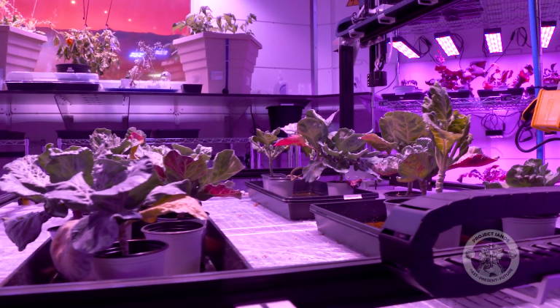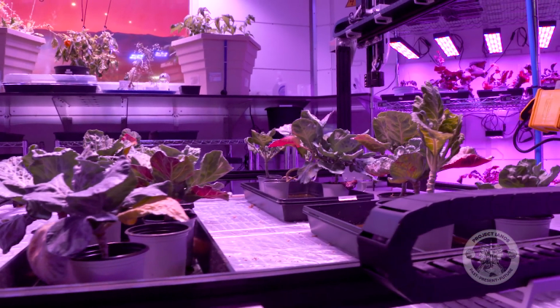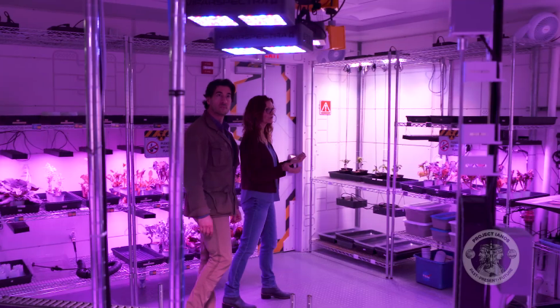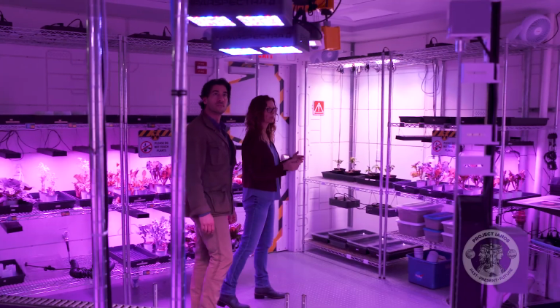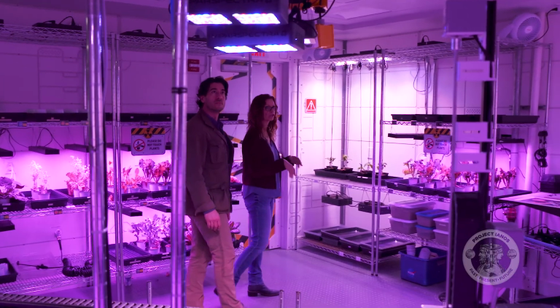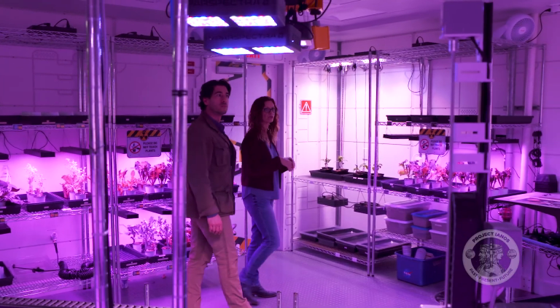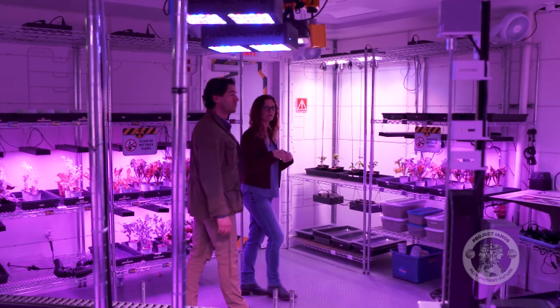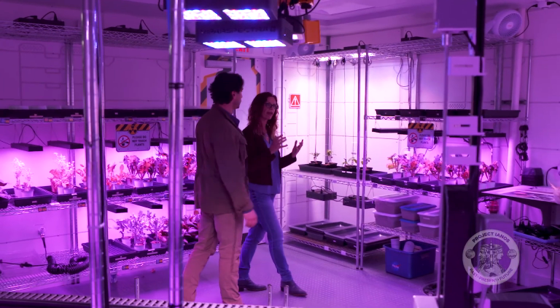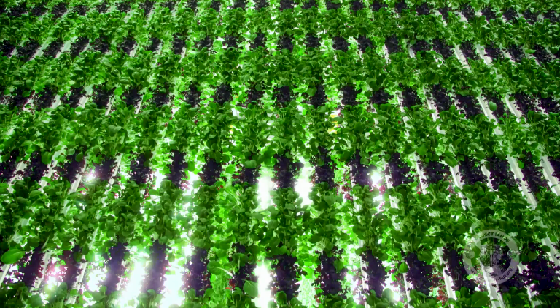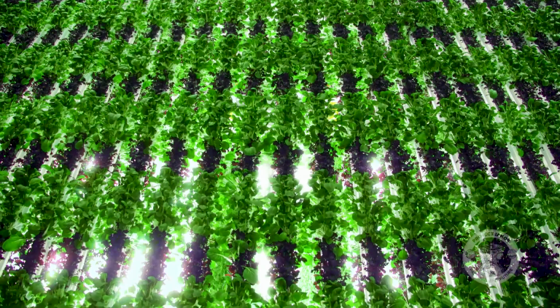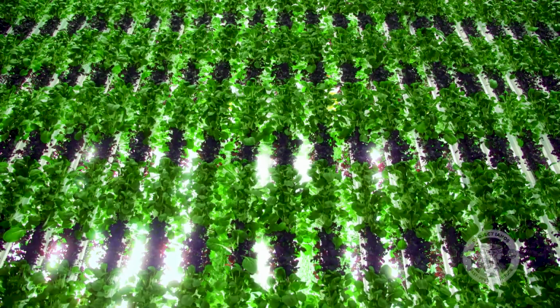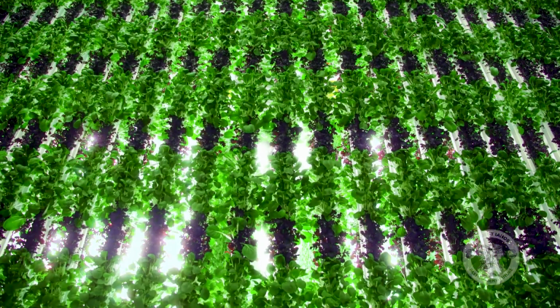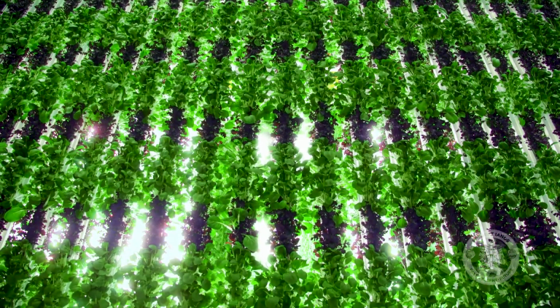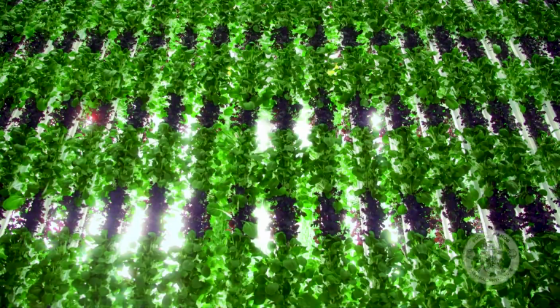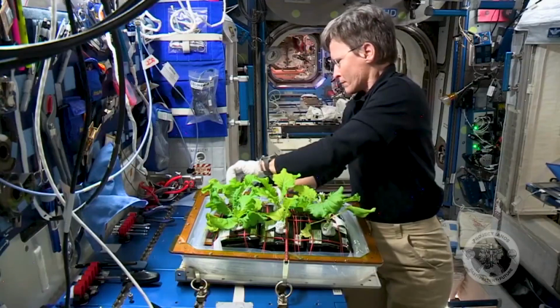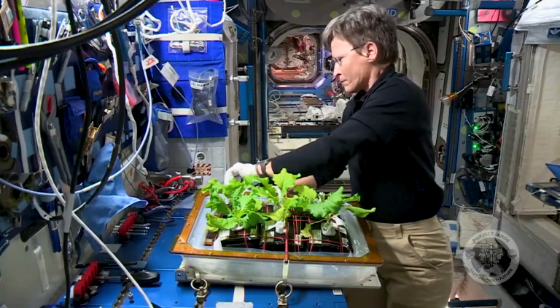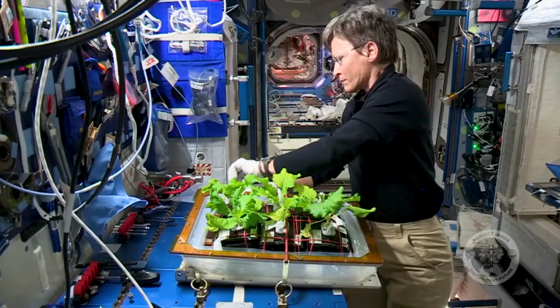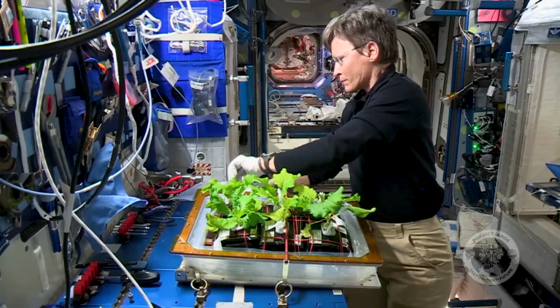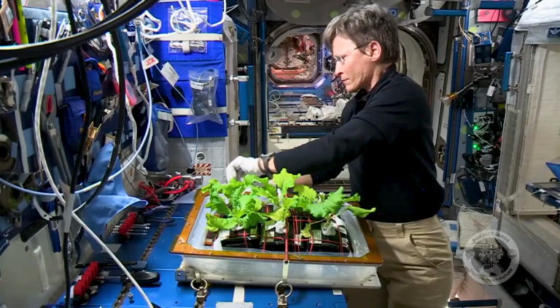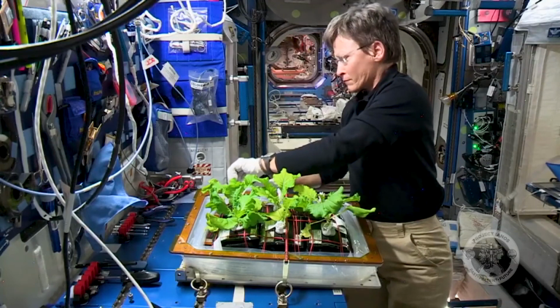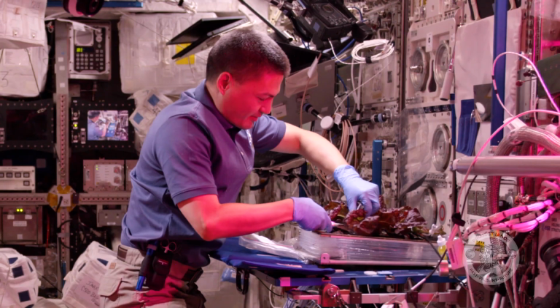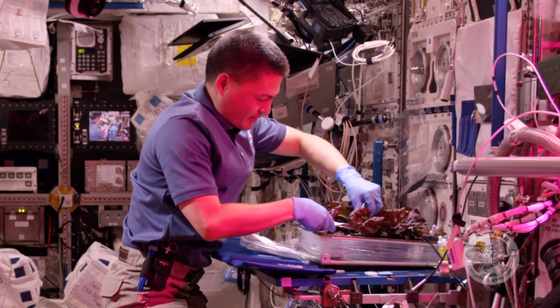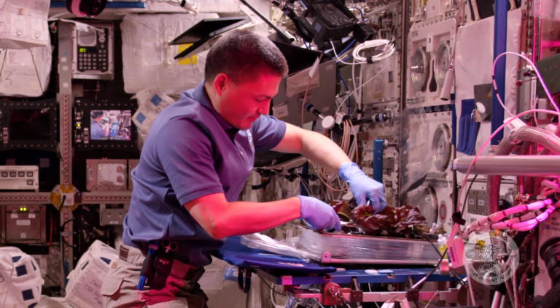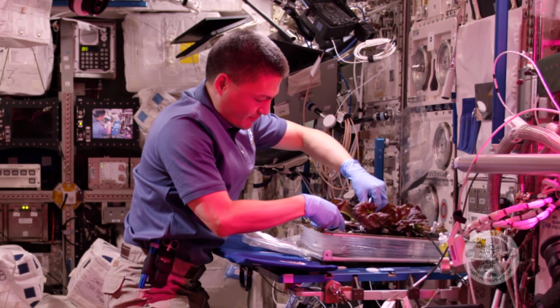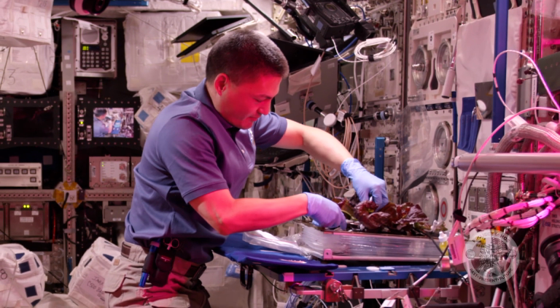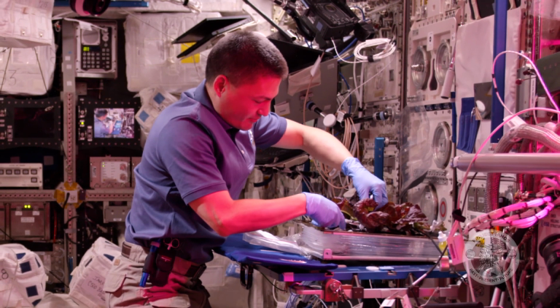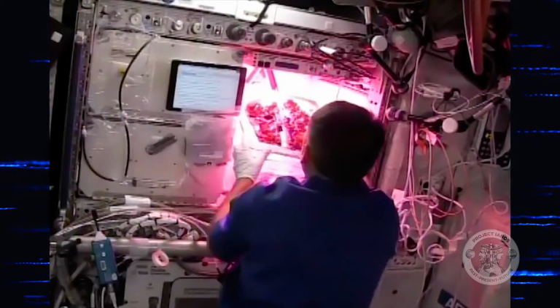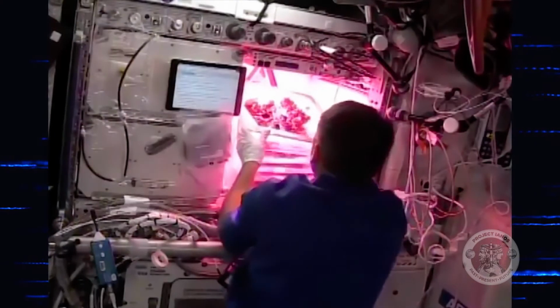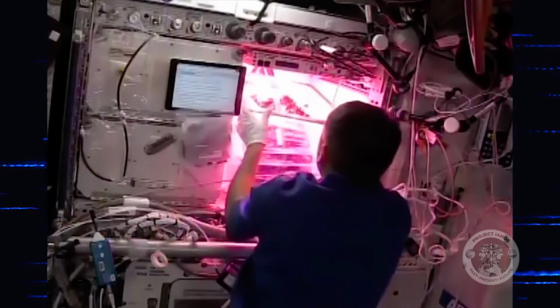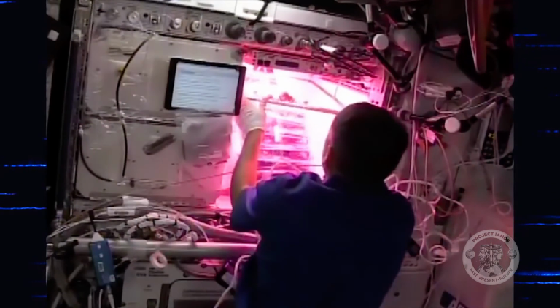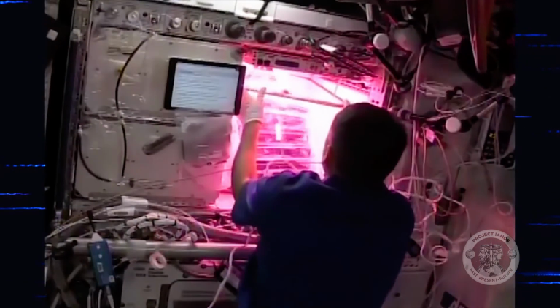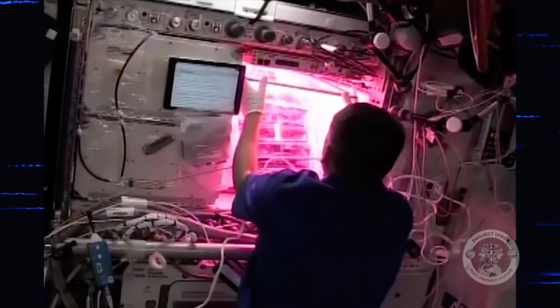In this episode, we explore what it takes to grow plants on Earth, in space, and one day, on the Moon.